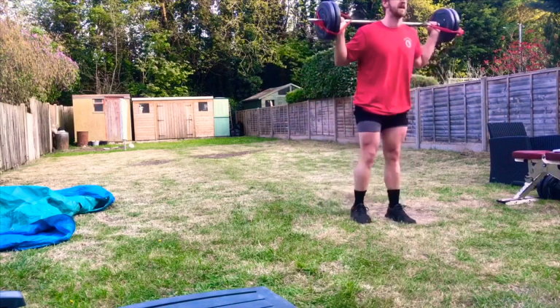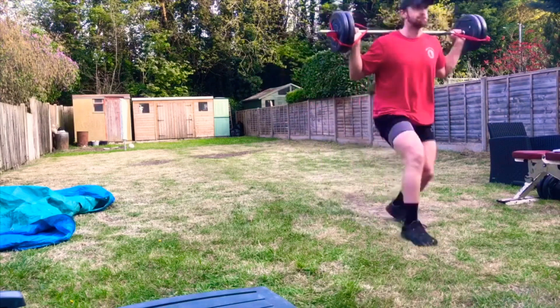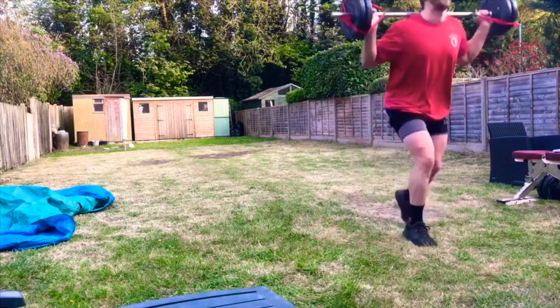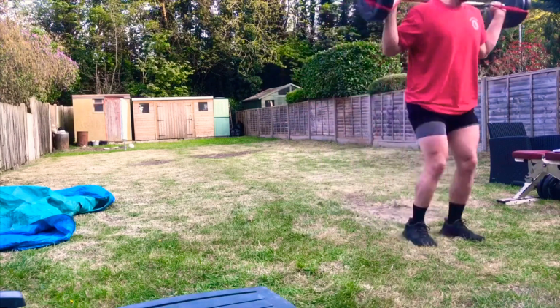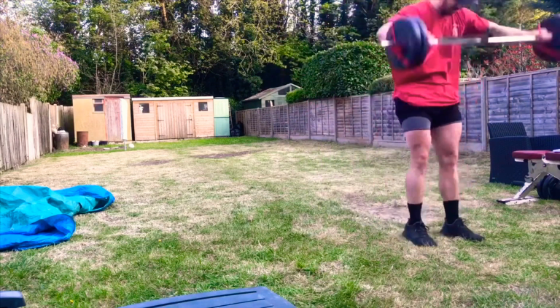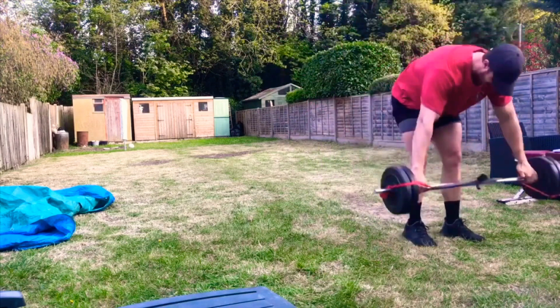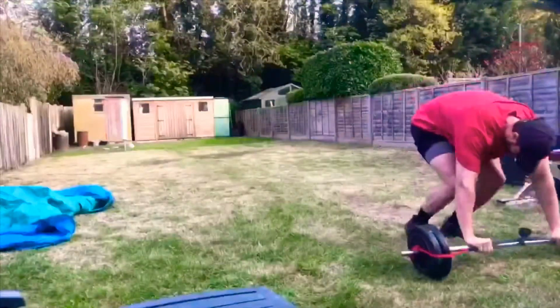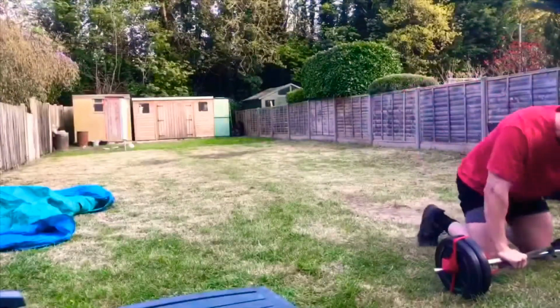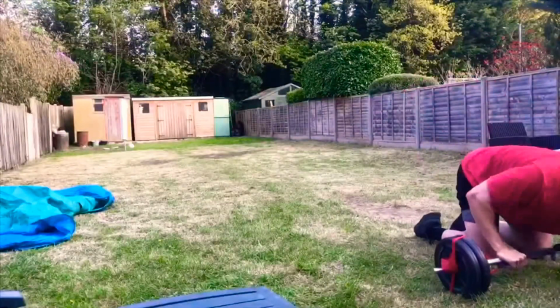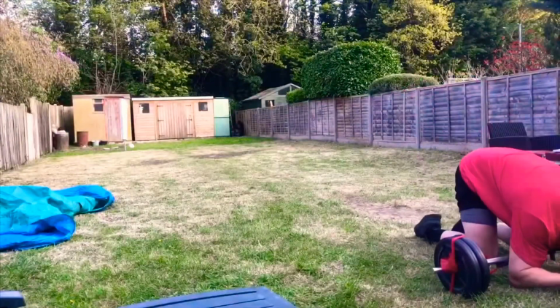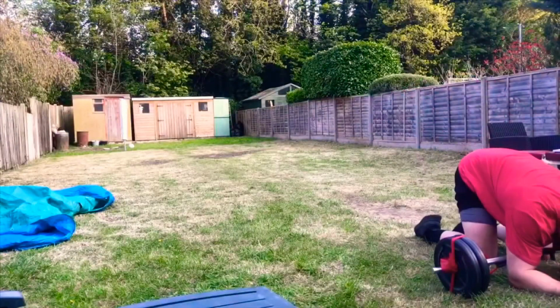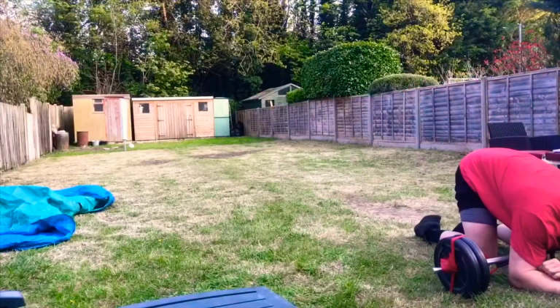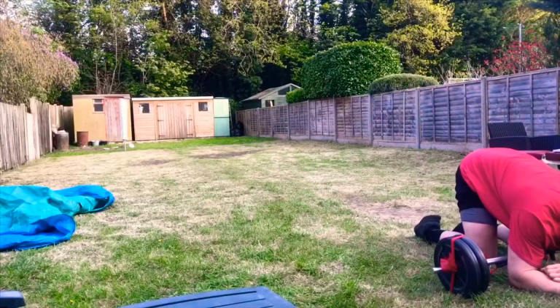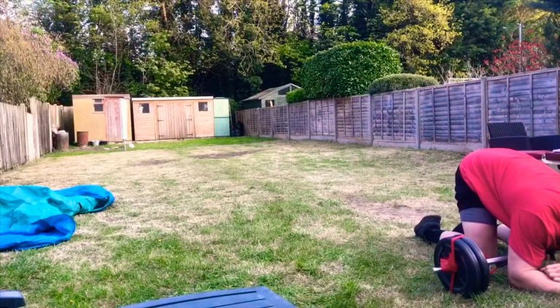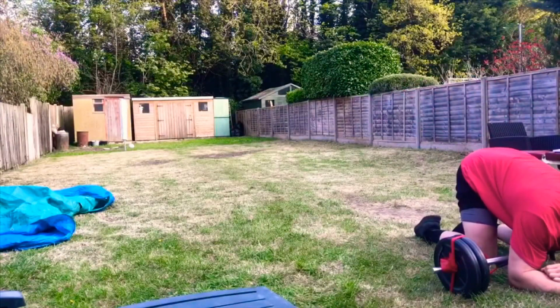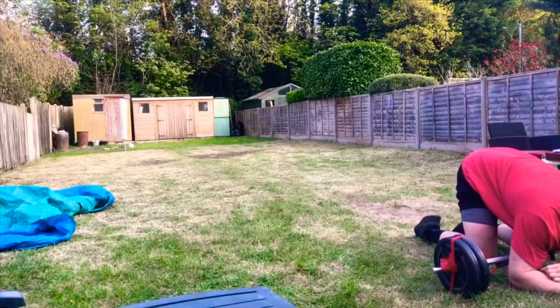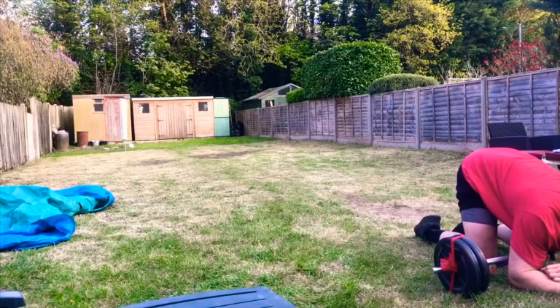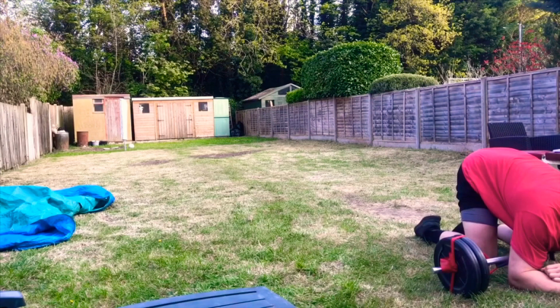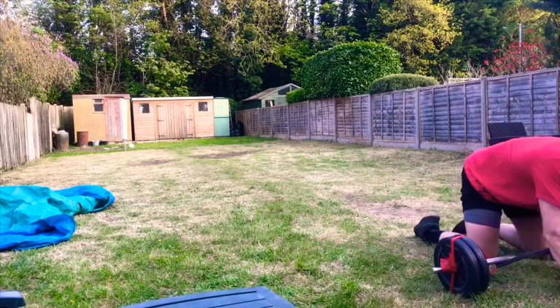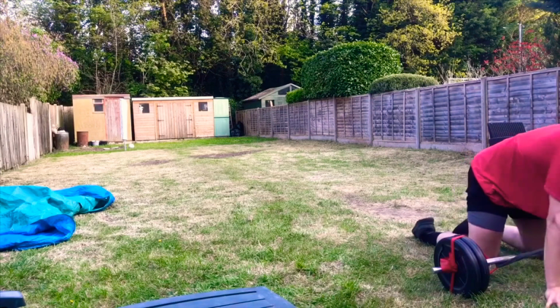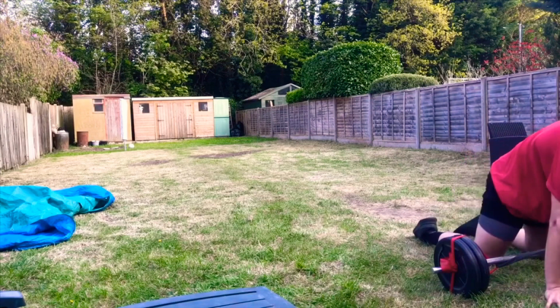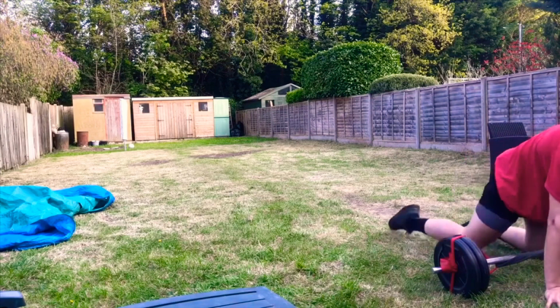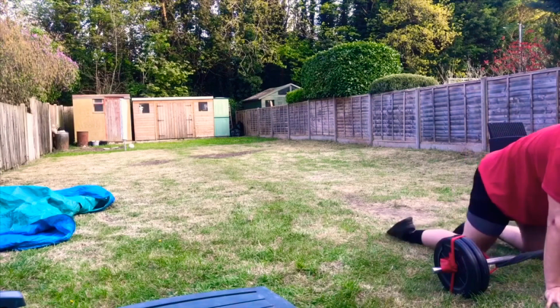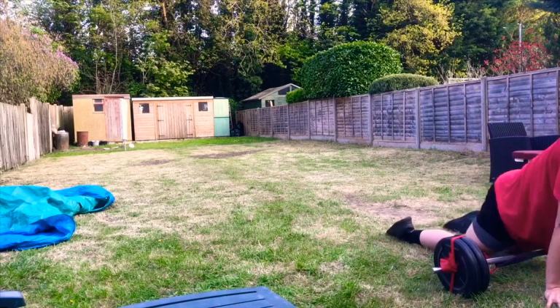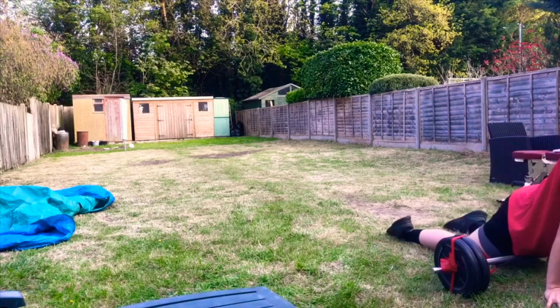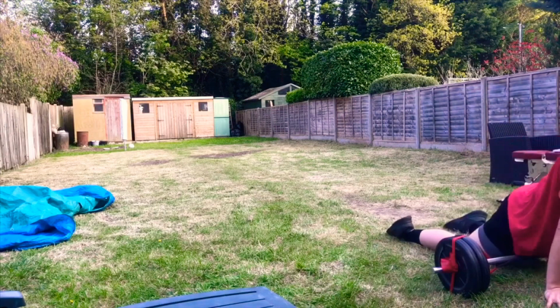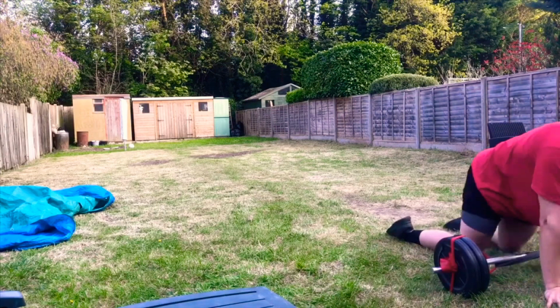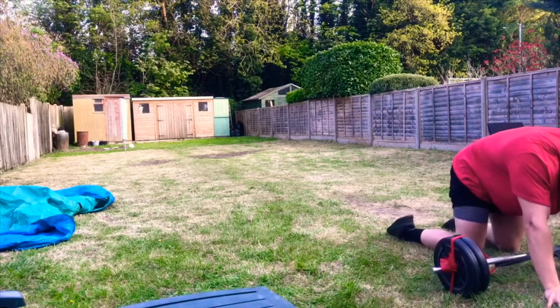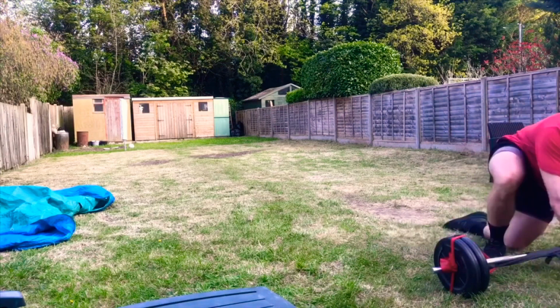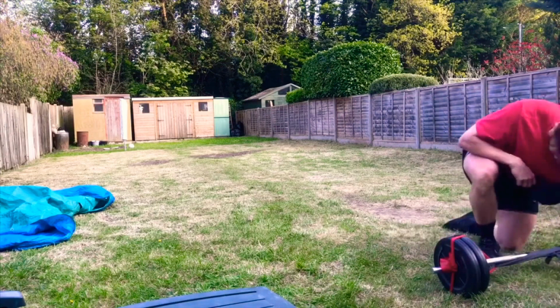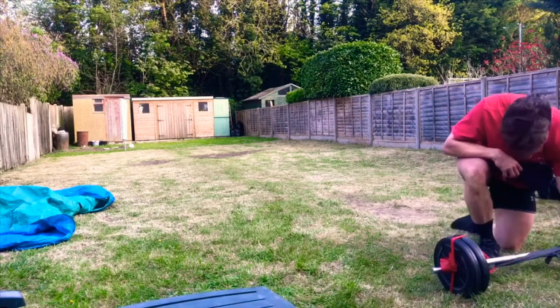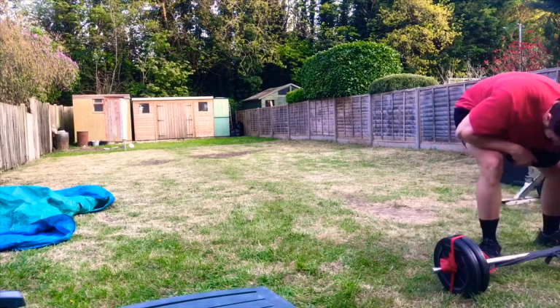50 reps of each back to back. See how many rounds you can do before you die like I did just there. Have fun, let me know how you get on.